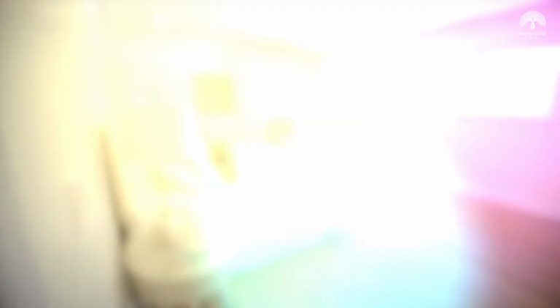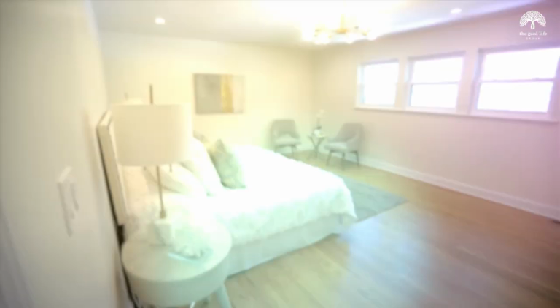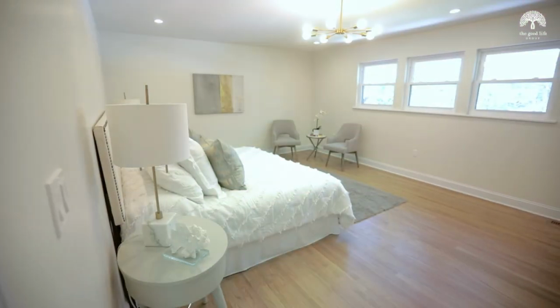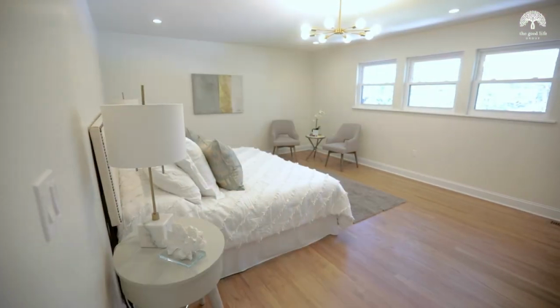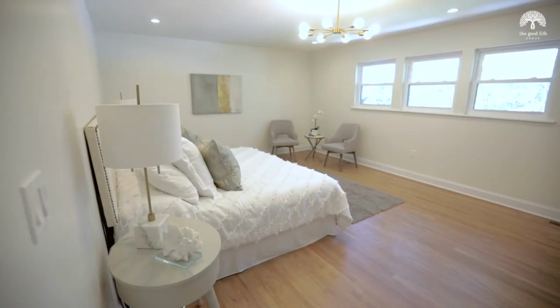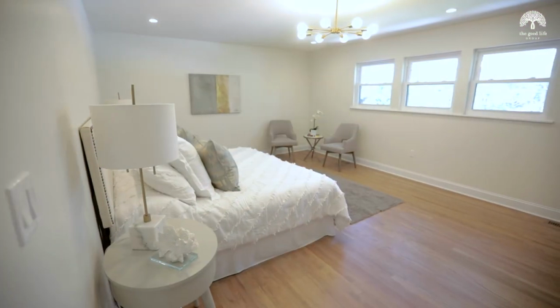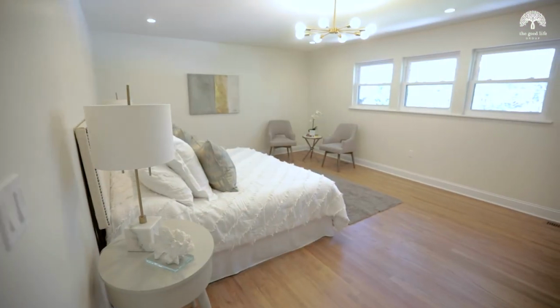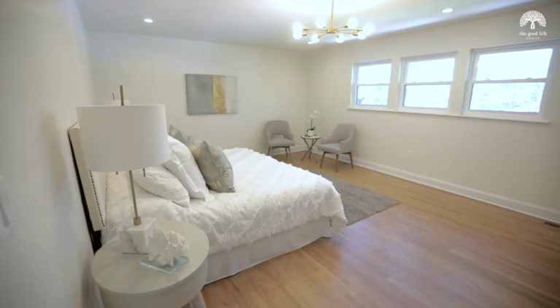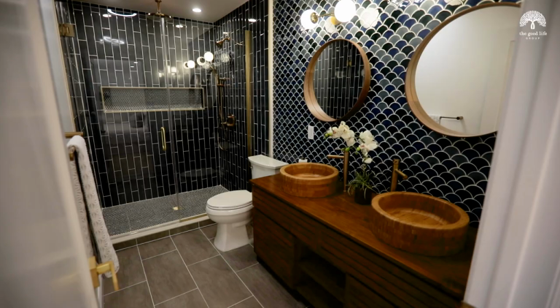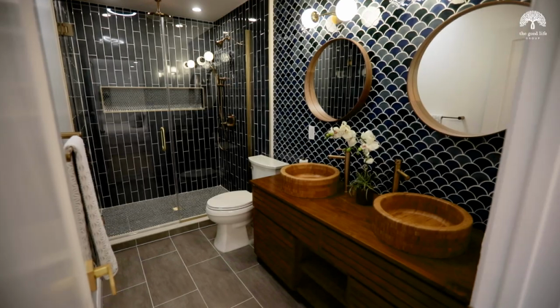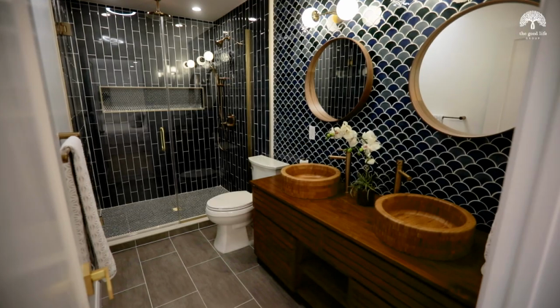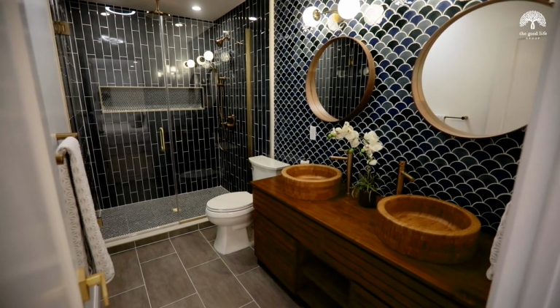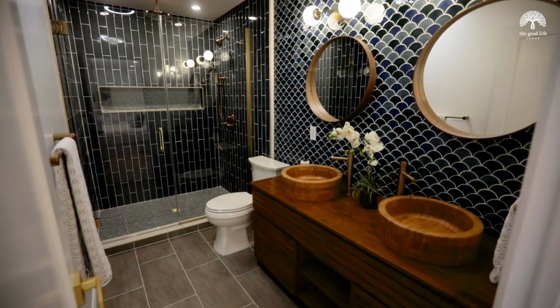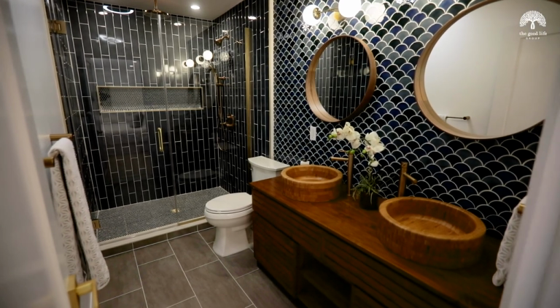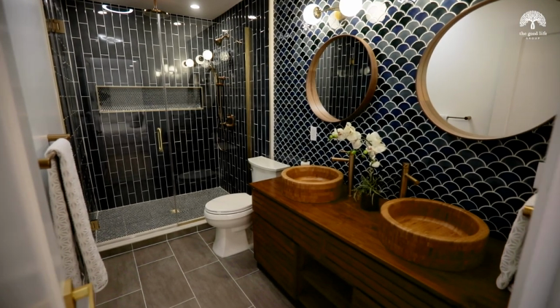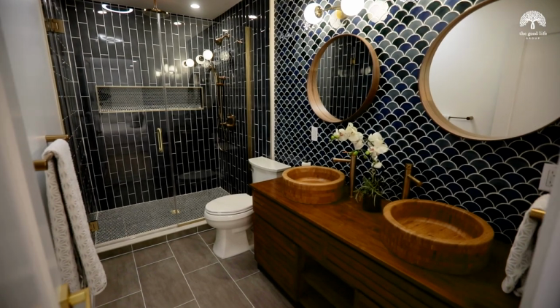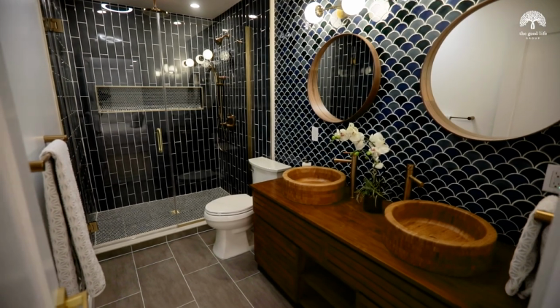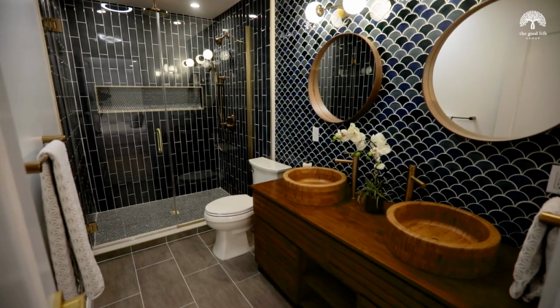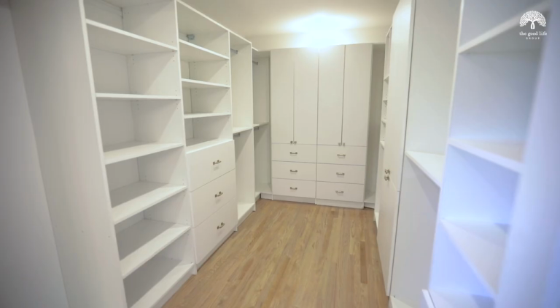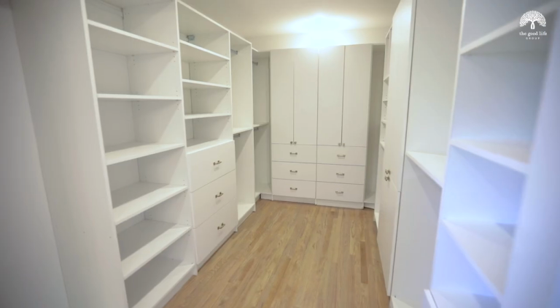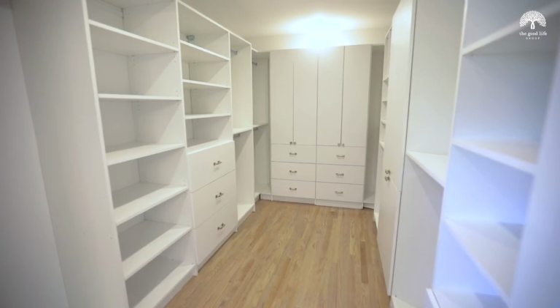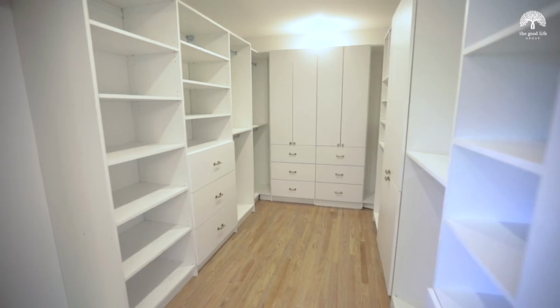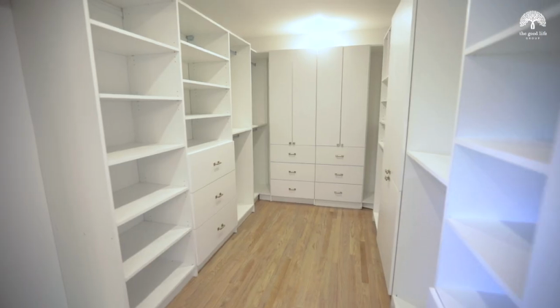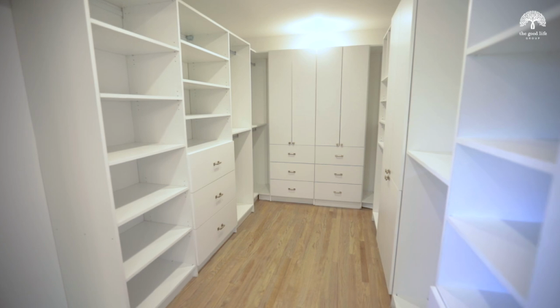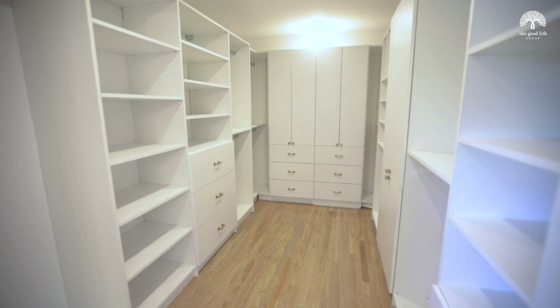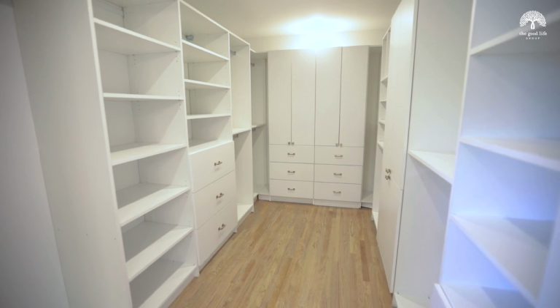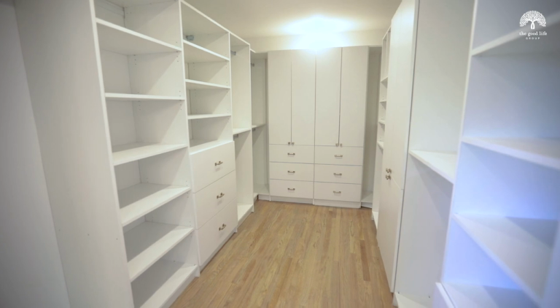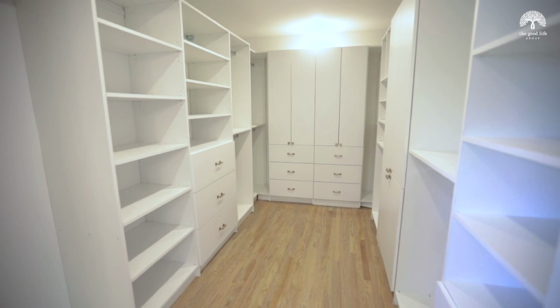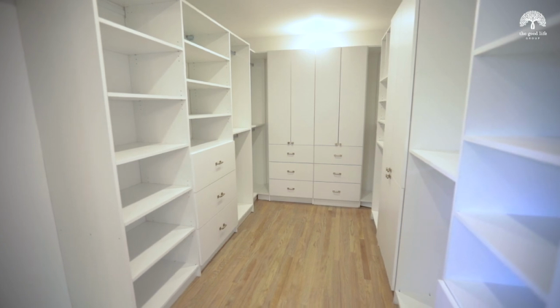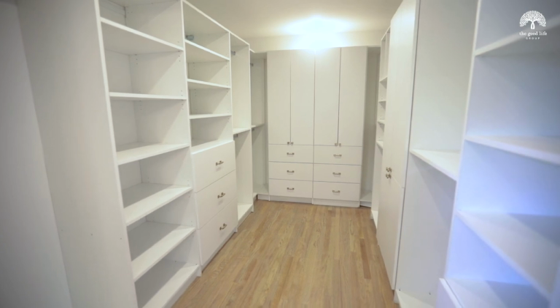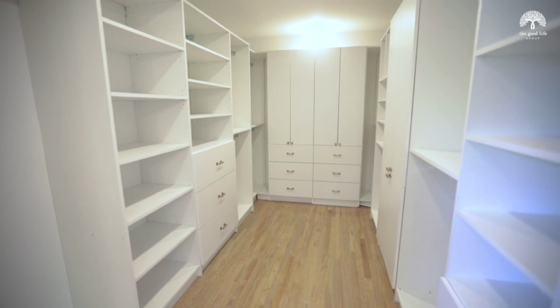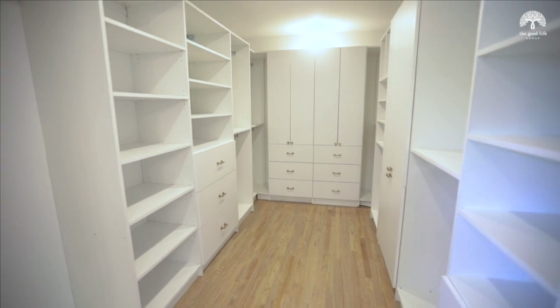The primary suite has a beautiful full bath plus a walk-in closet with custom shelving.